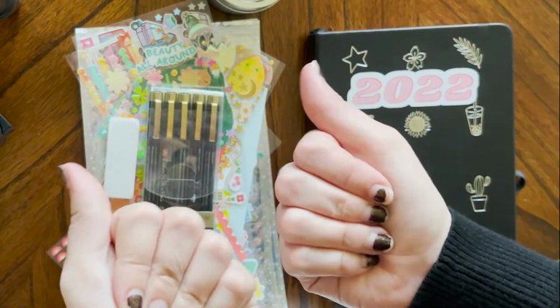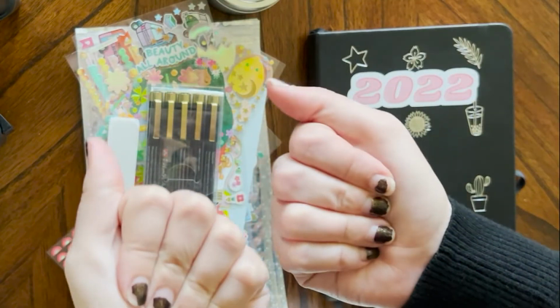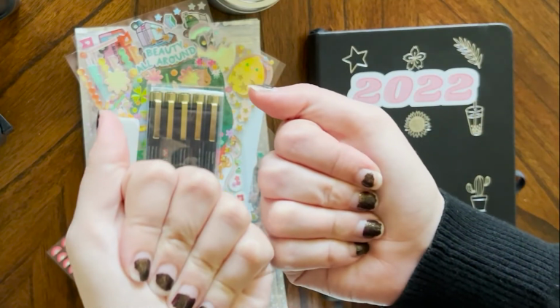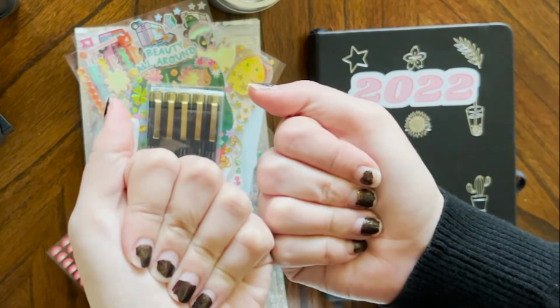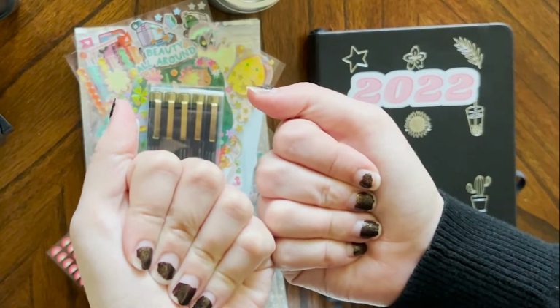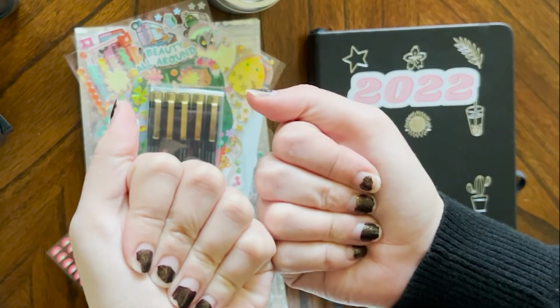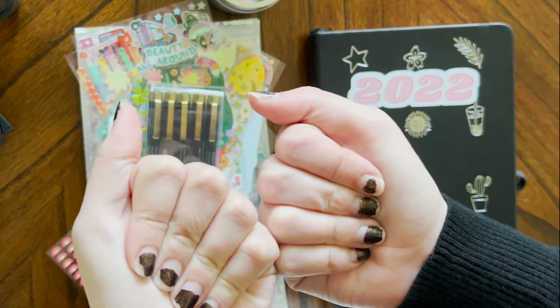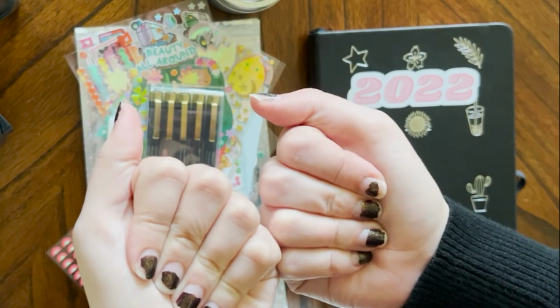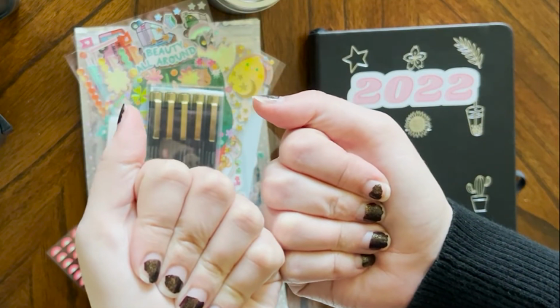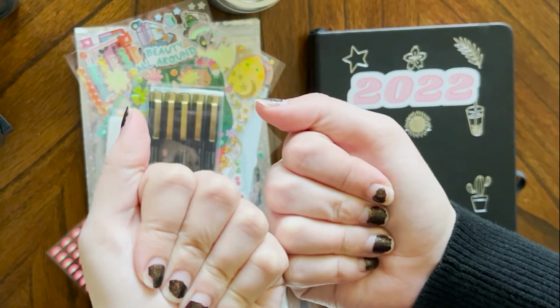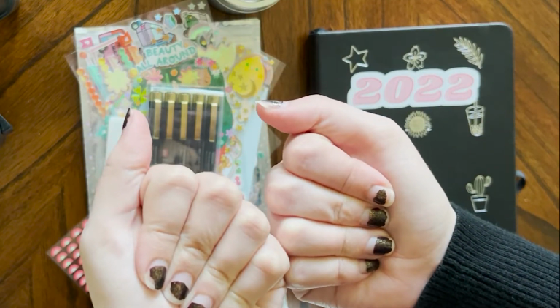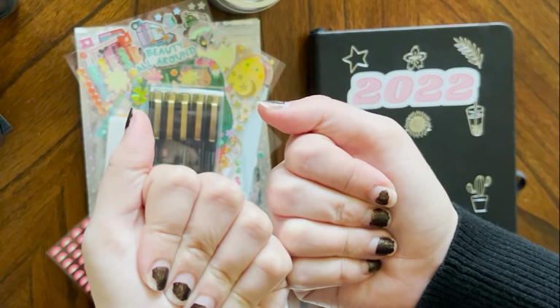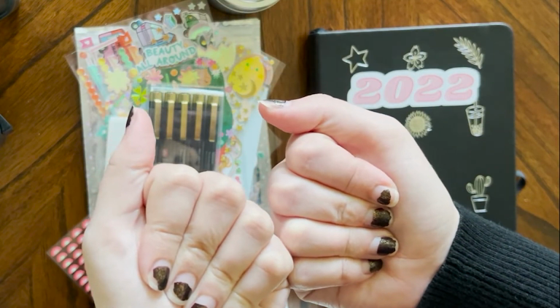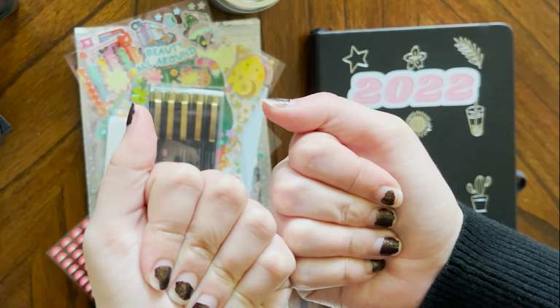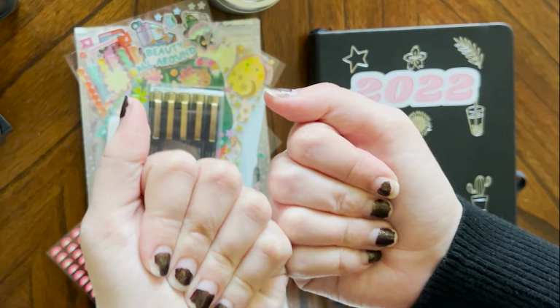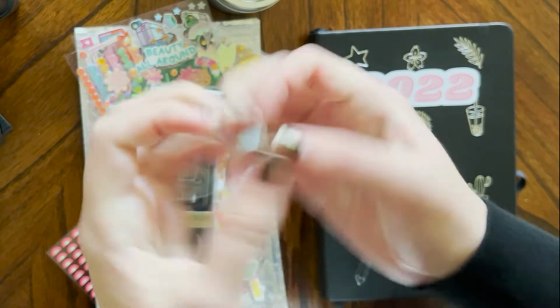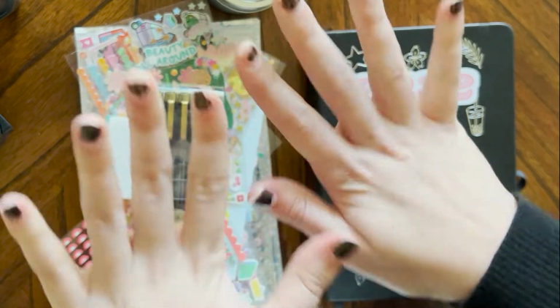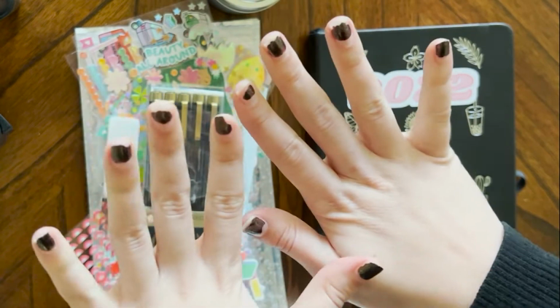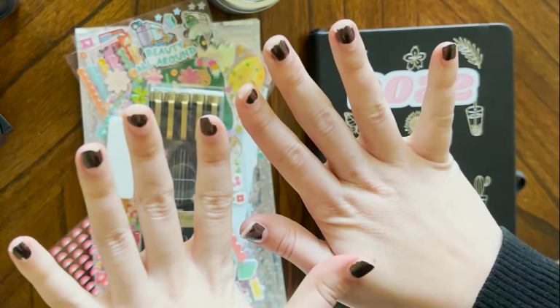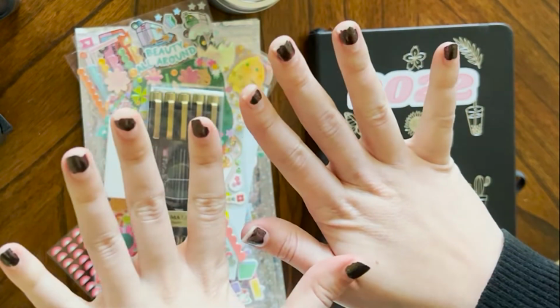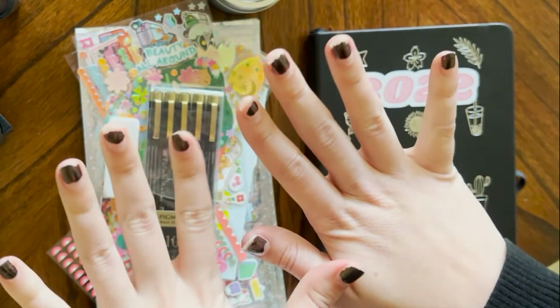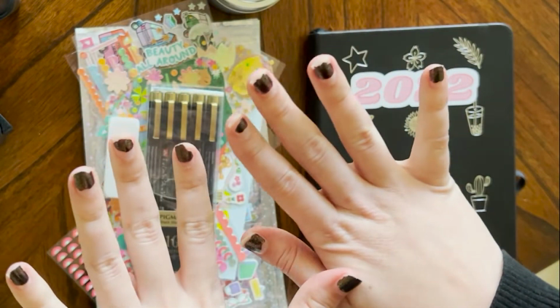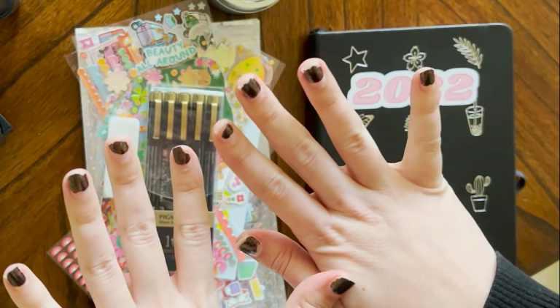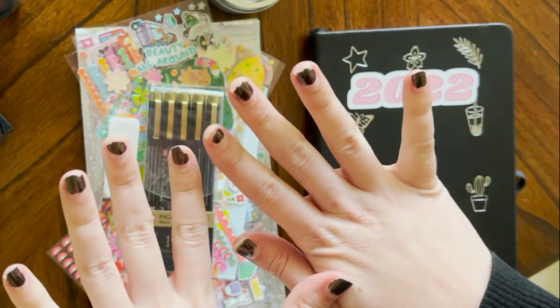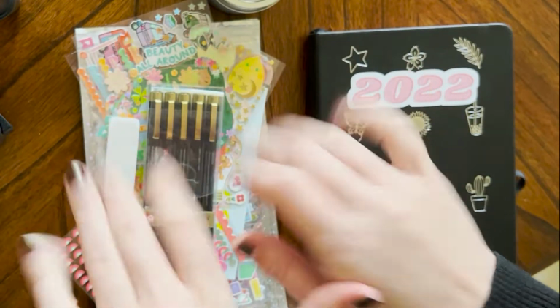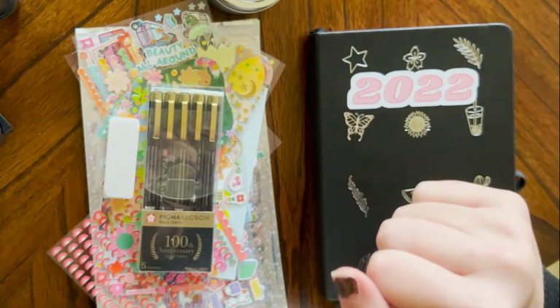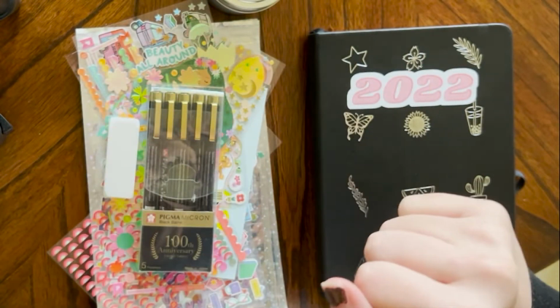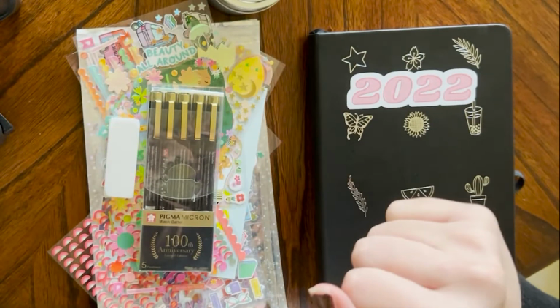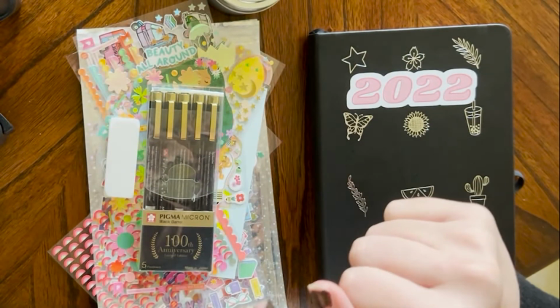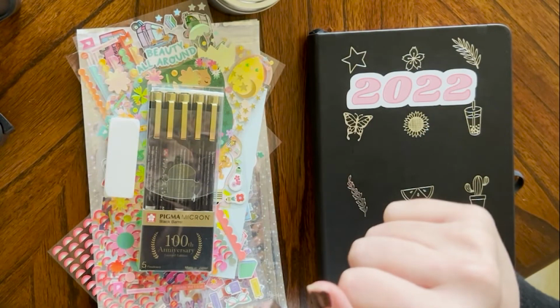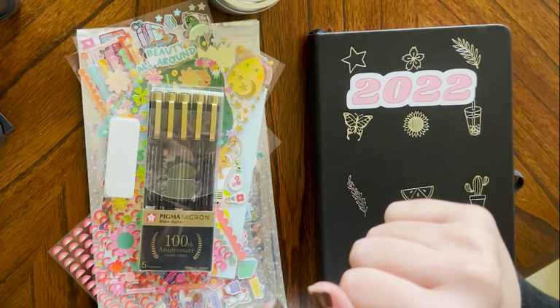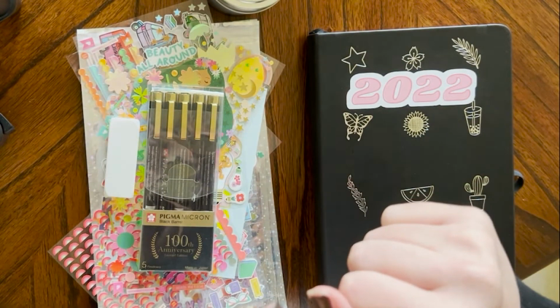I just realized my nail polish is like chipped and ugly — you guys are just going to have to ignore that.